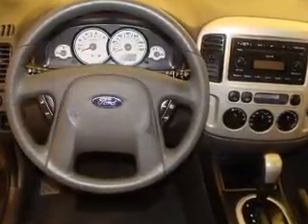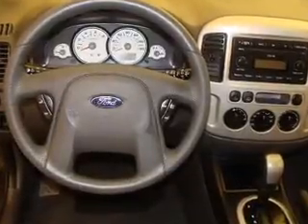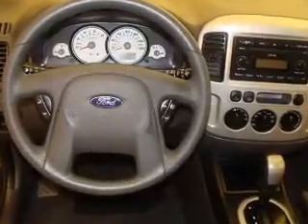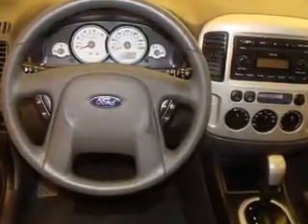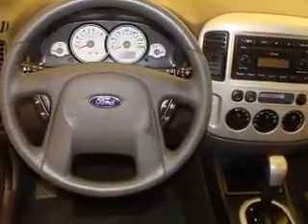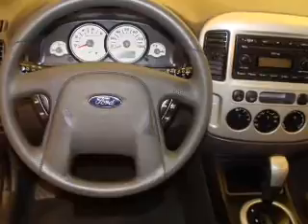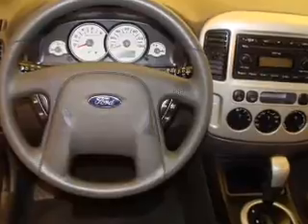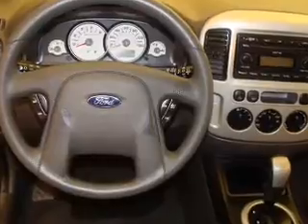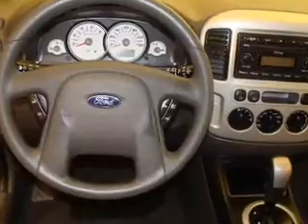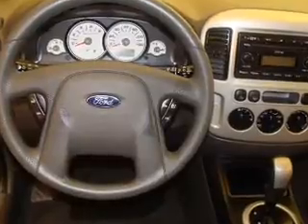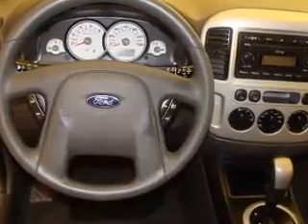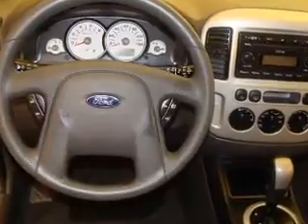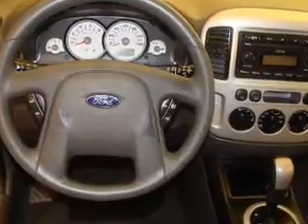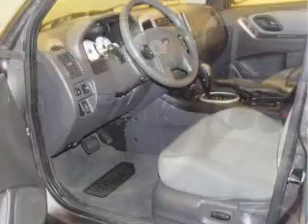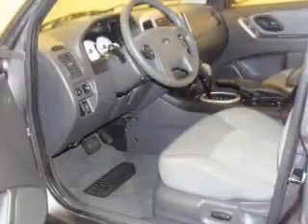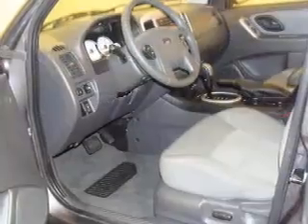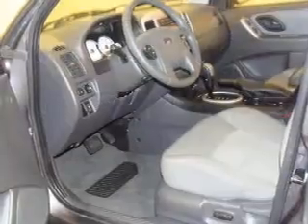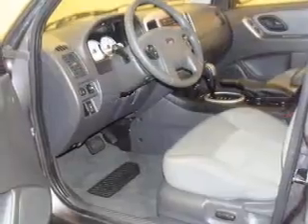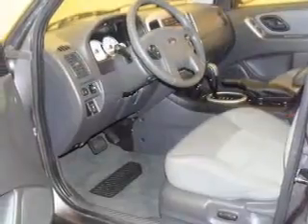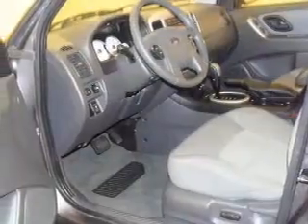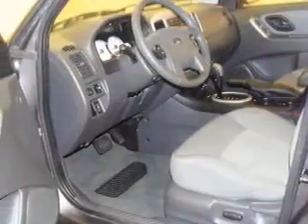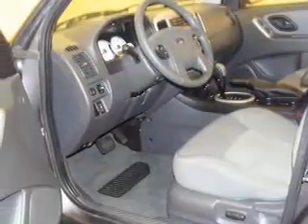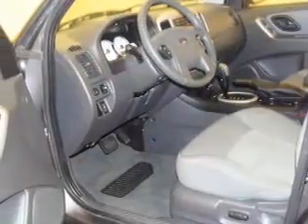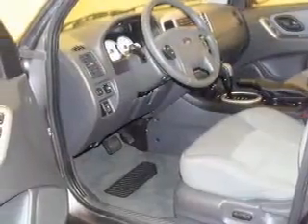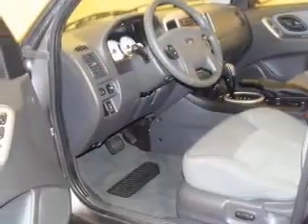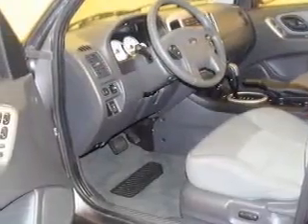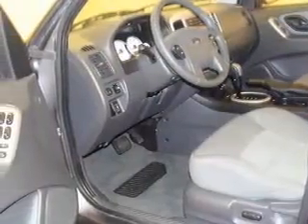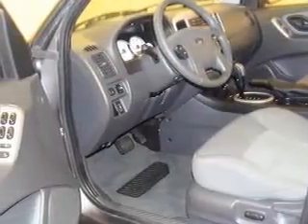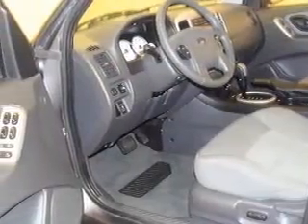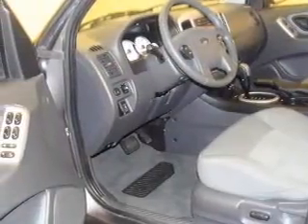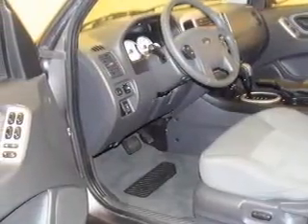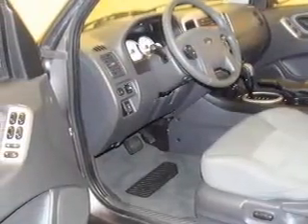We would love to put you in the driver's seat of this Escape. Please contact us for more information.